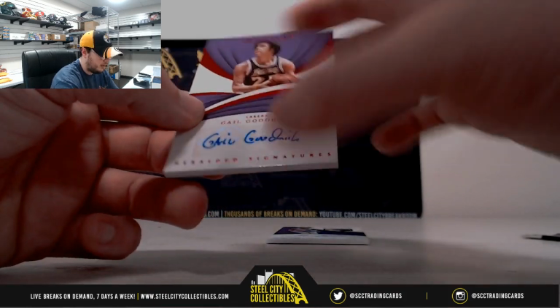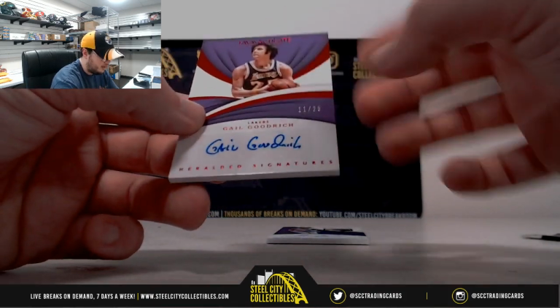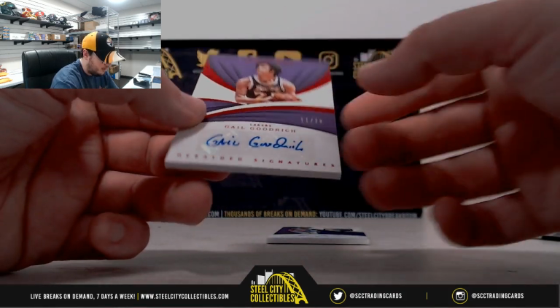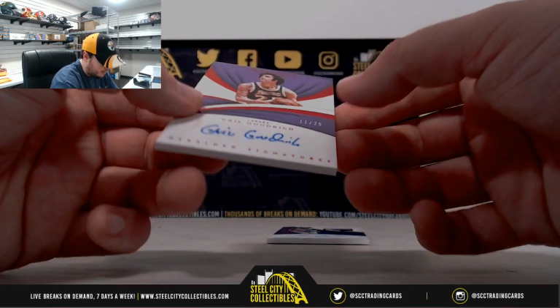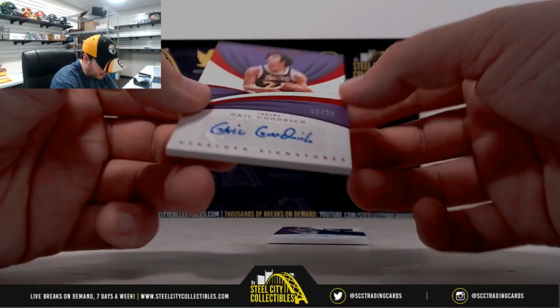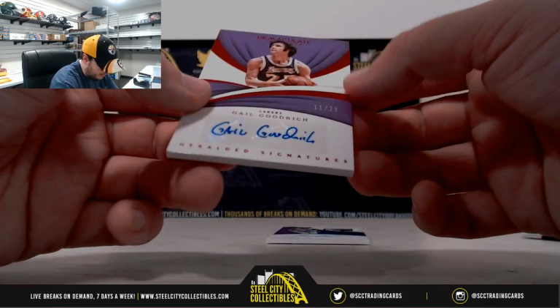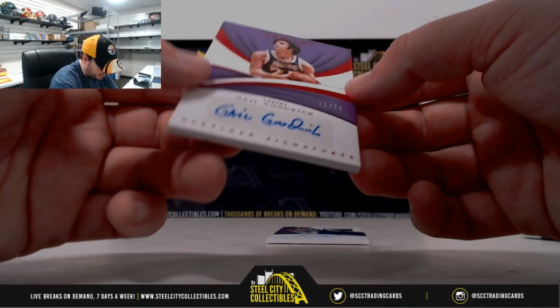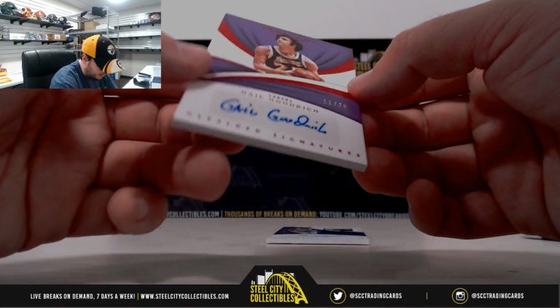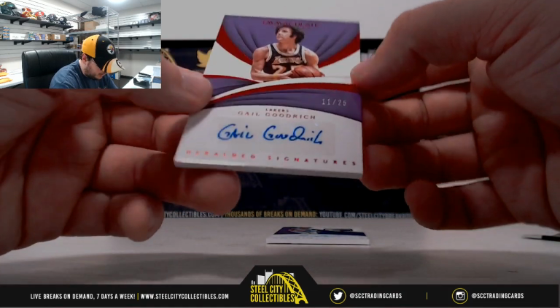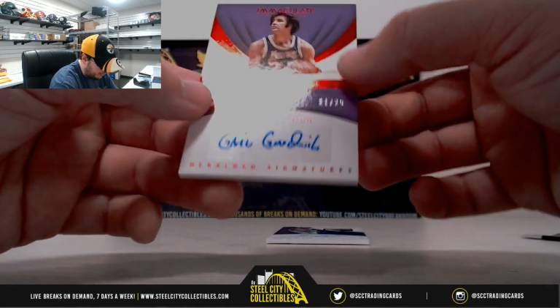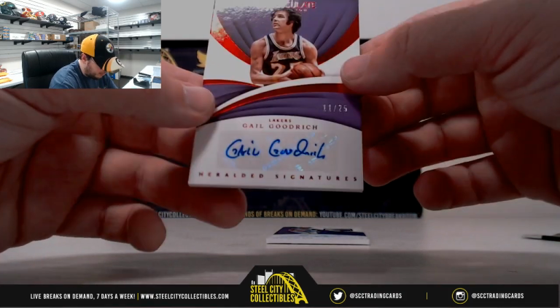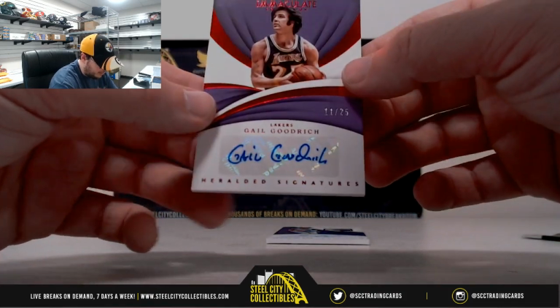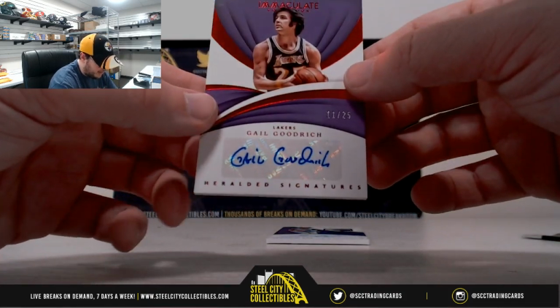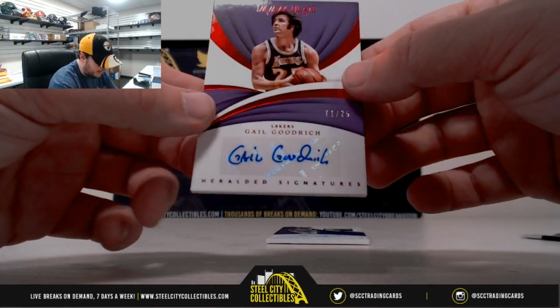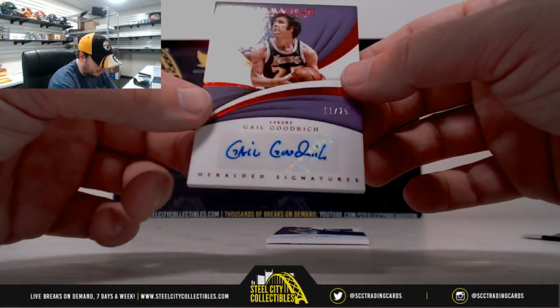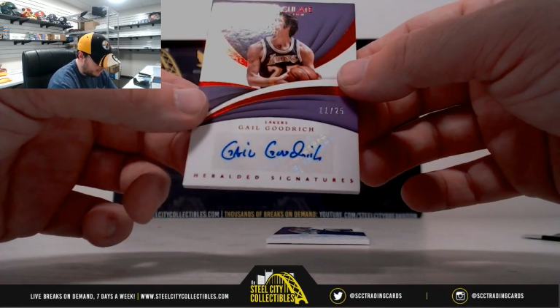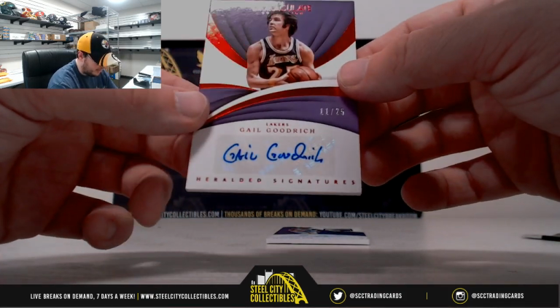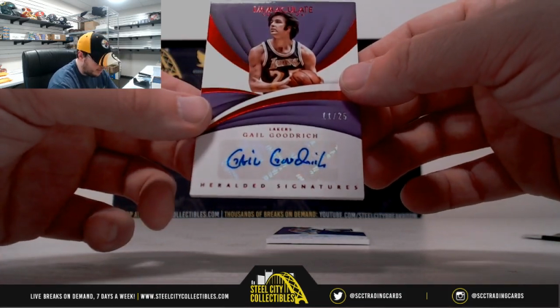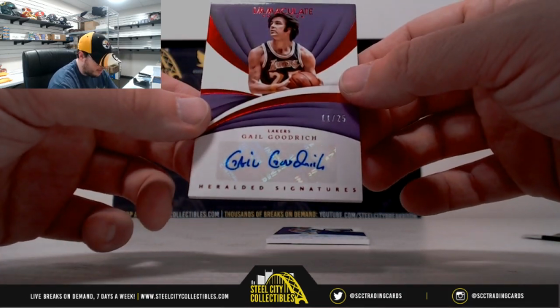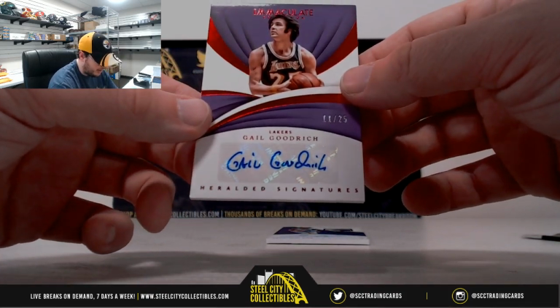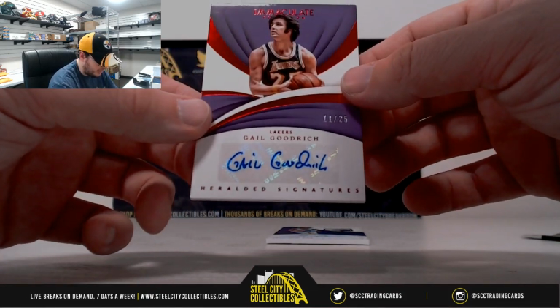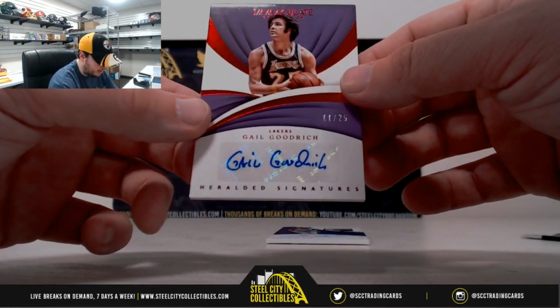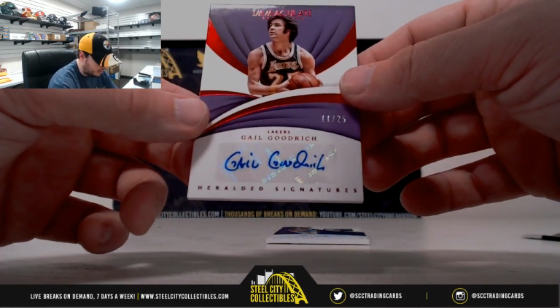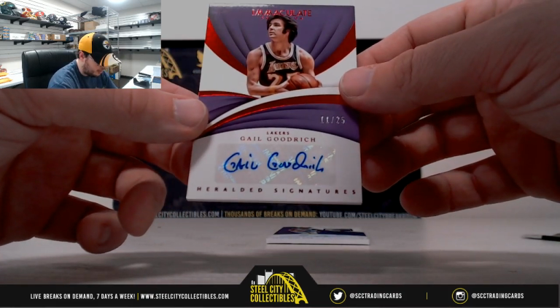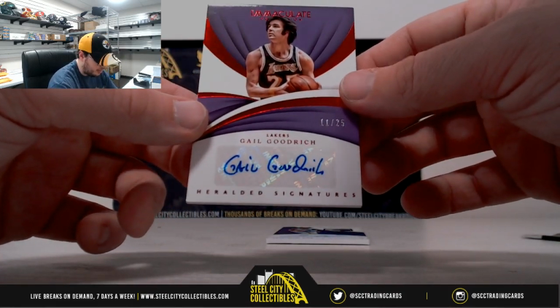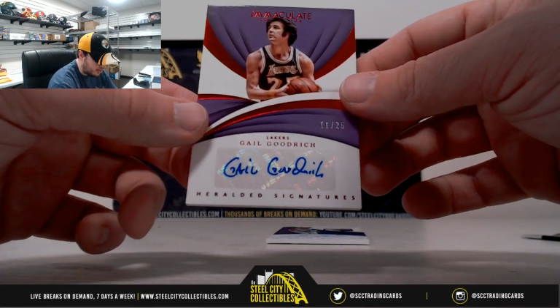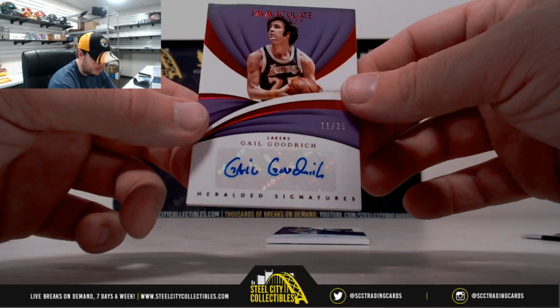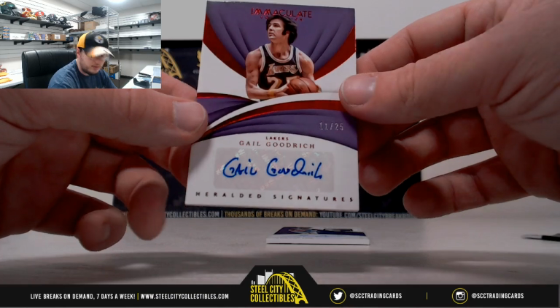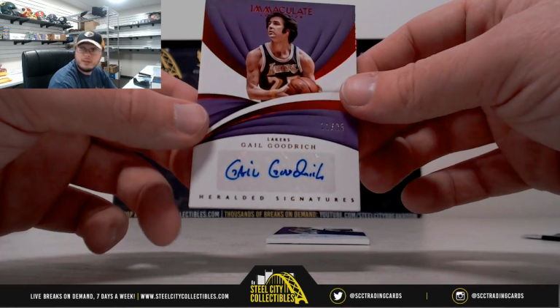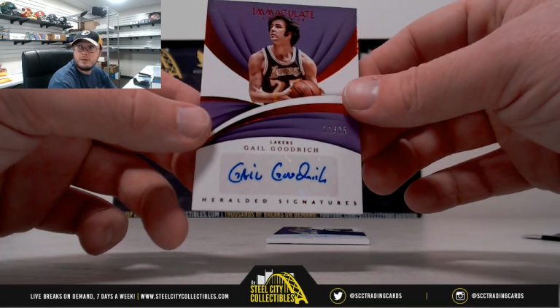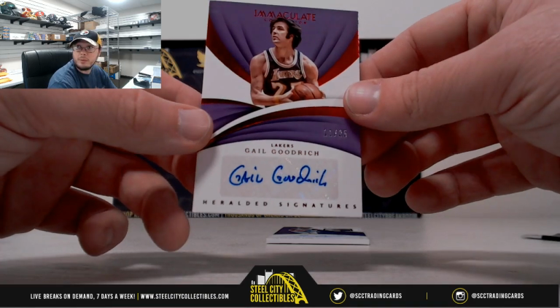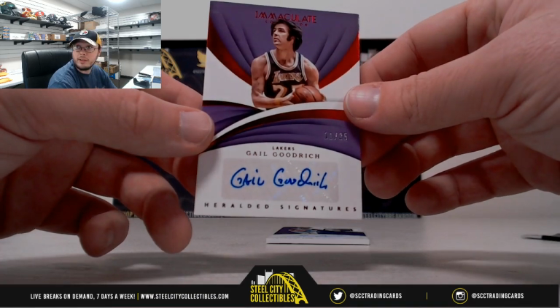And we have number 11 of 25, heralded signatures, Gail Goodrich, from the Lakers.